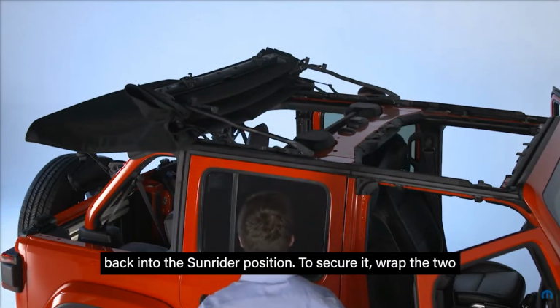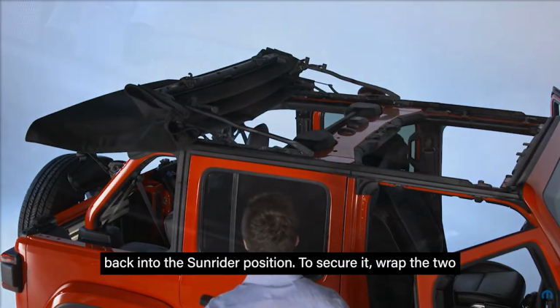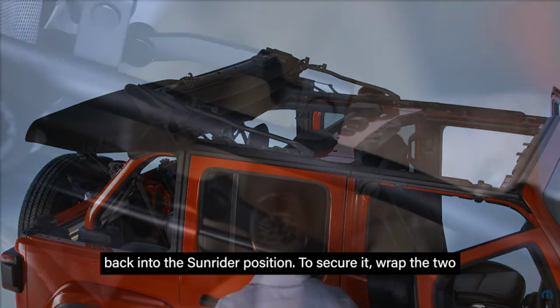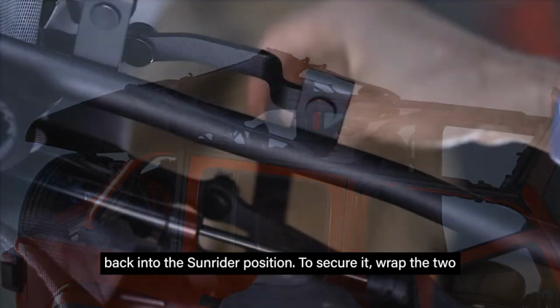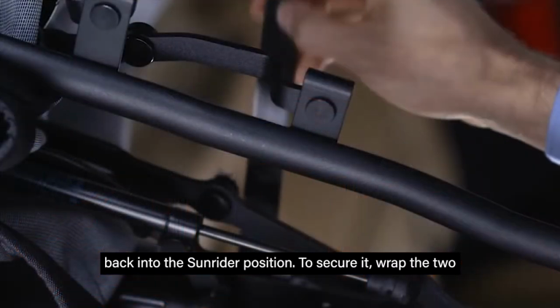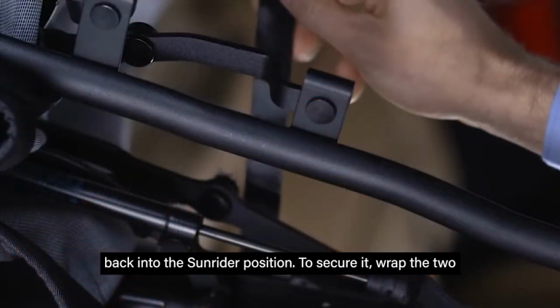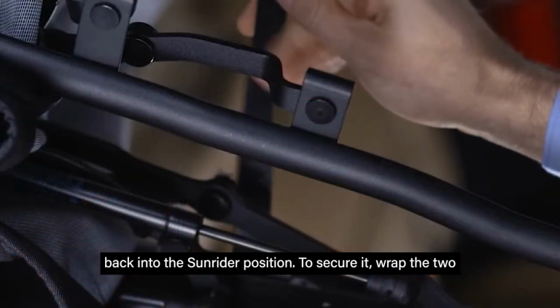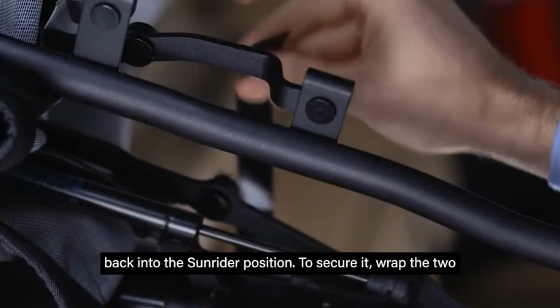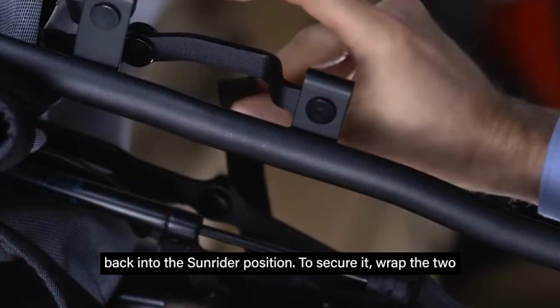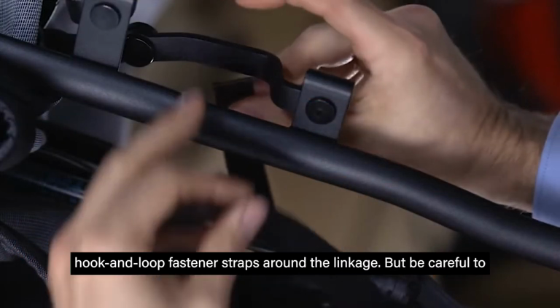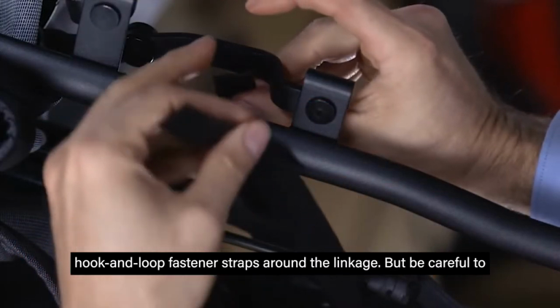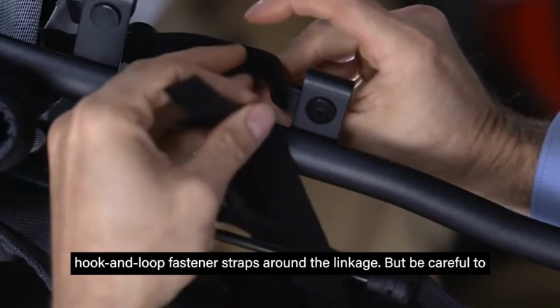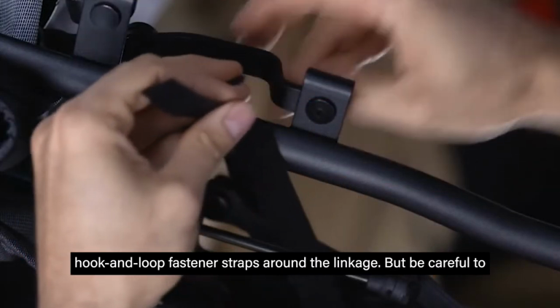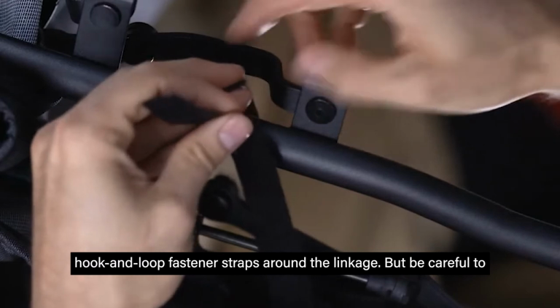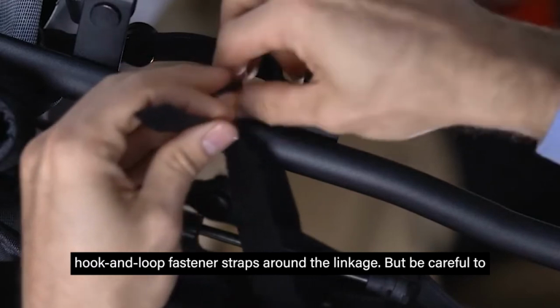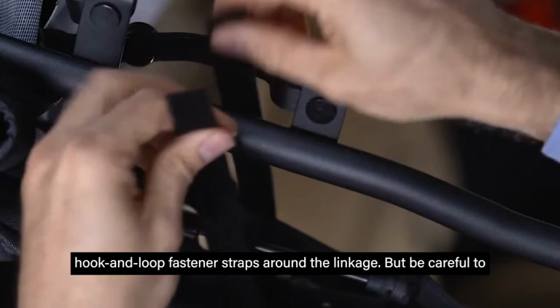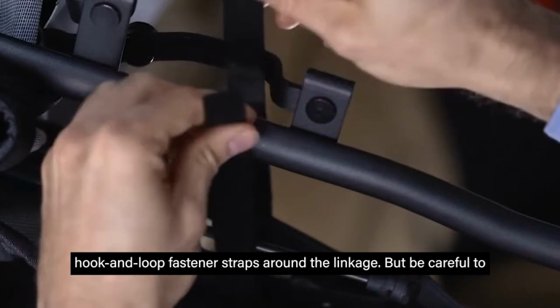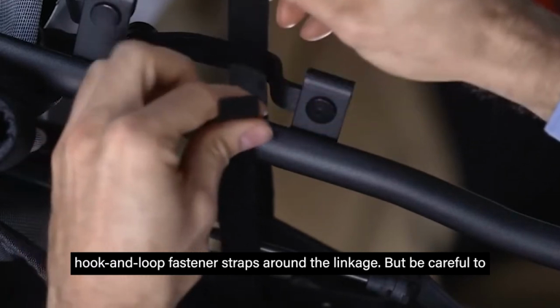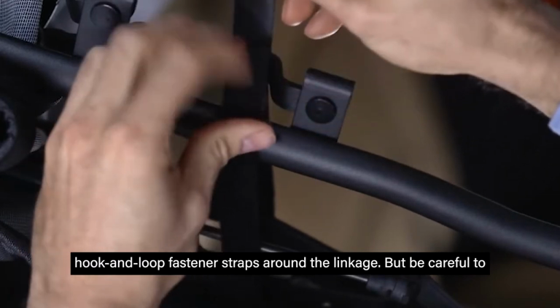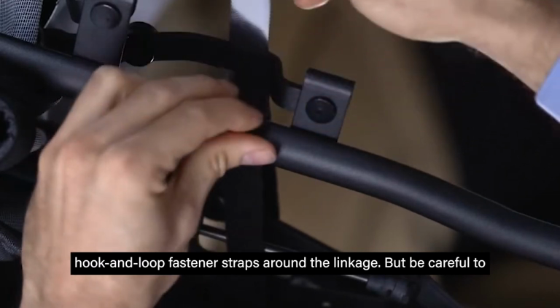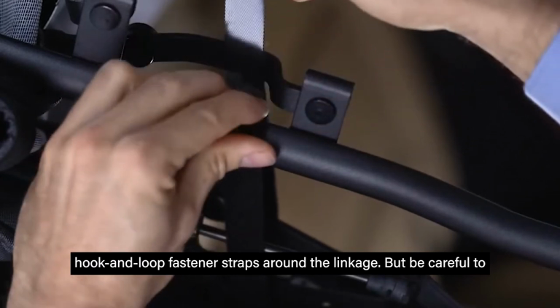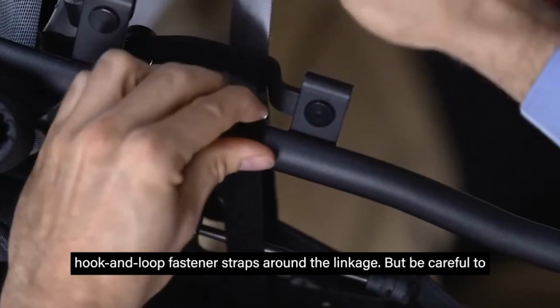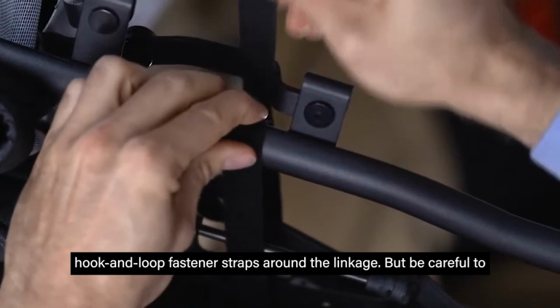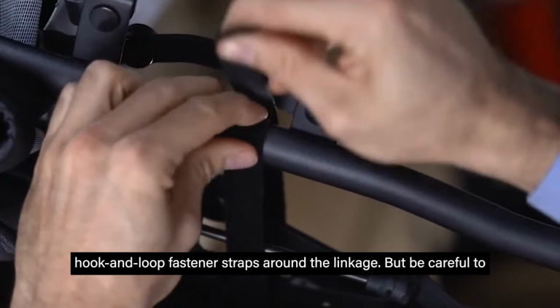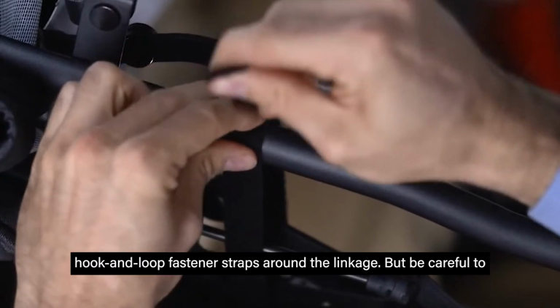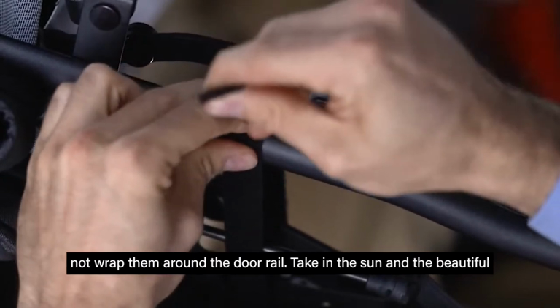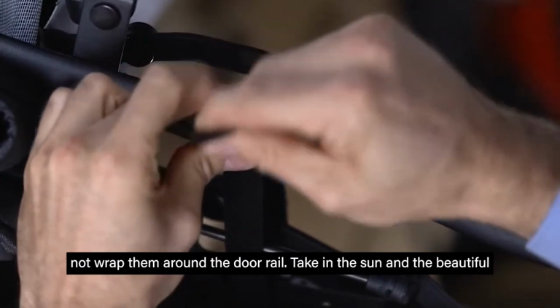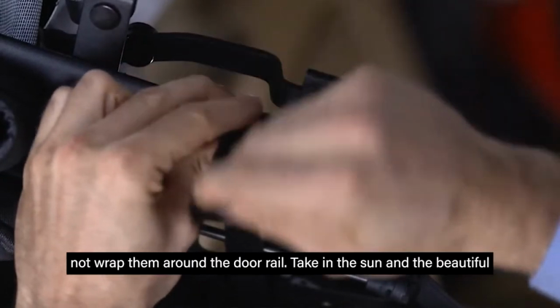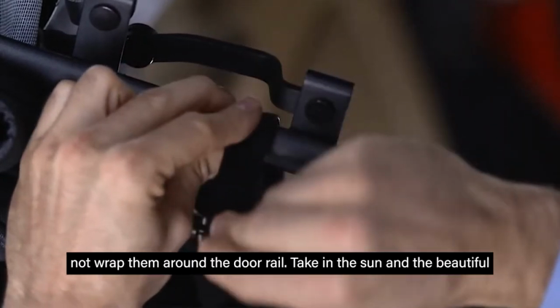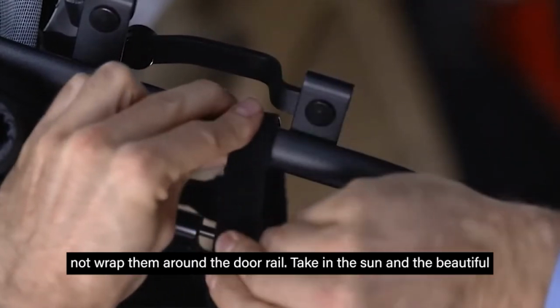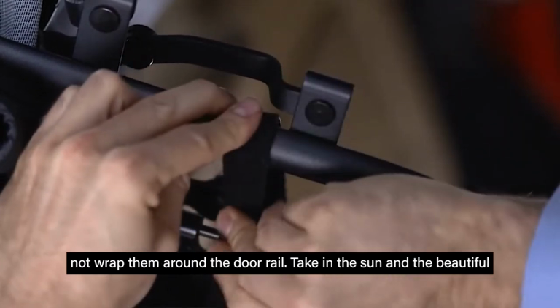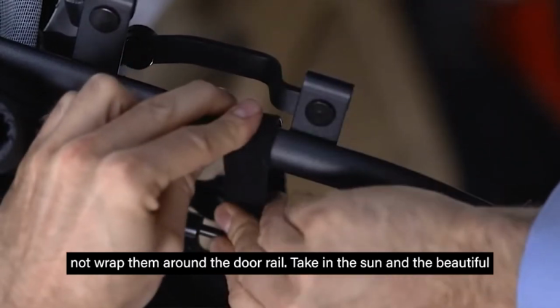To secure it, wrap the two hook and loop fastener straps around the linkage, but be careful to not wrap them around the door rail.